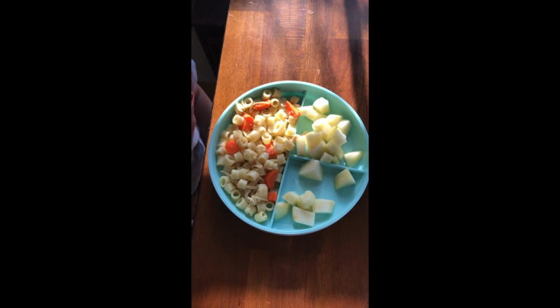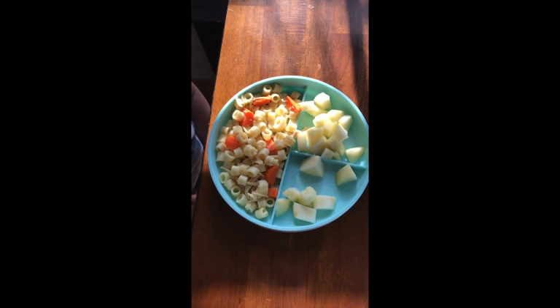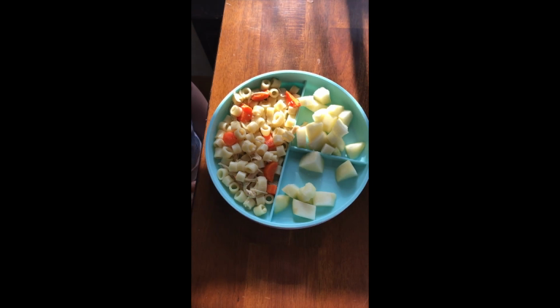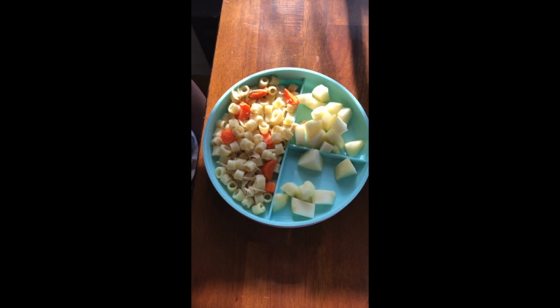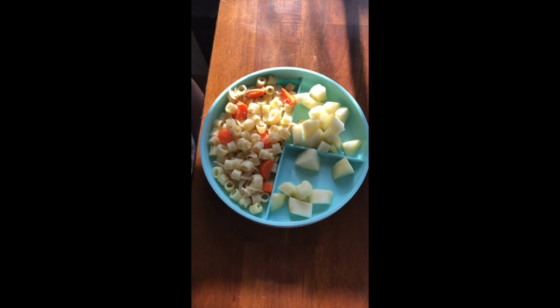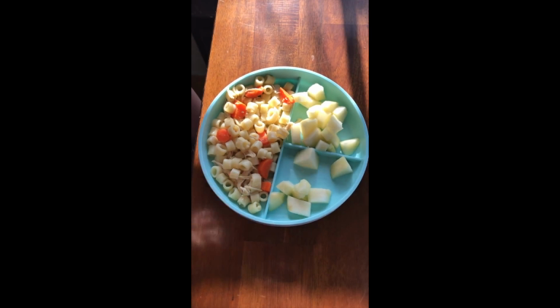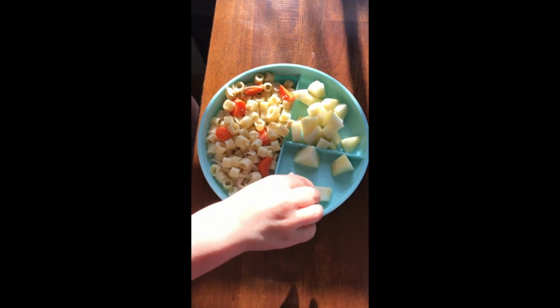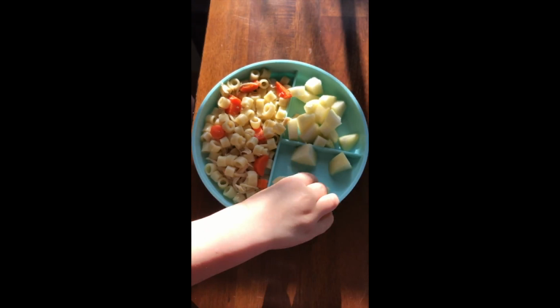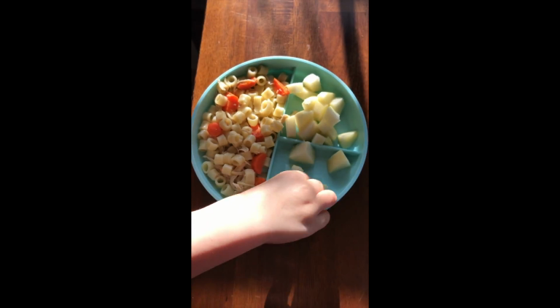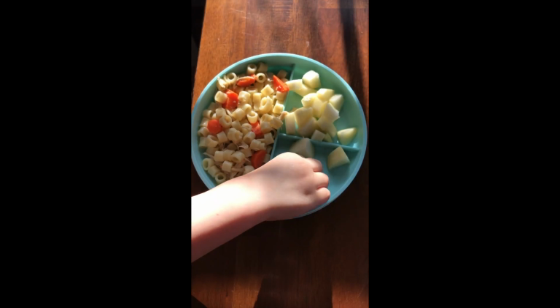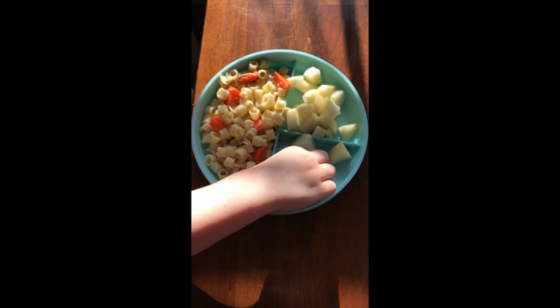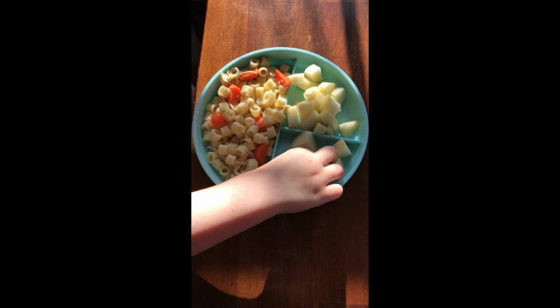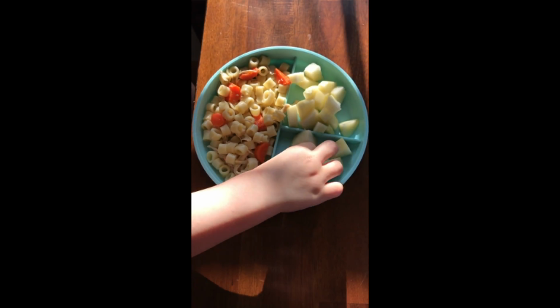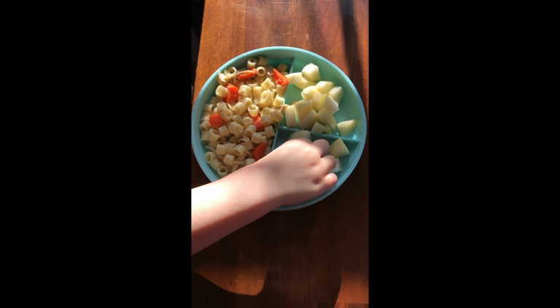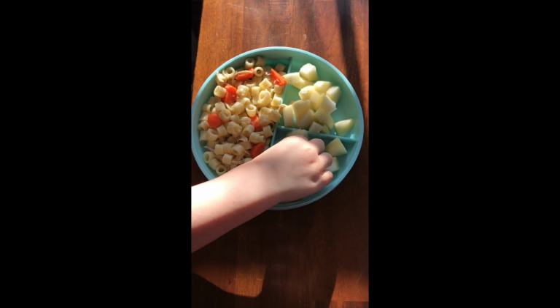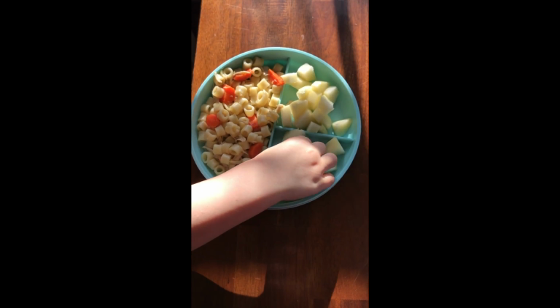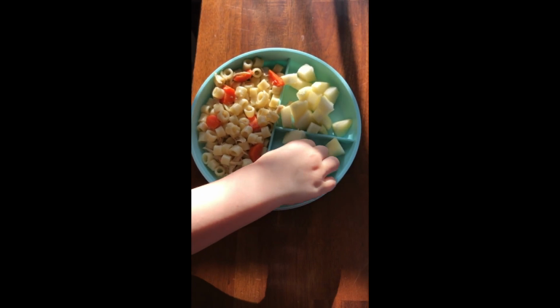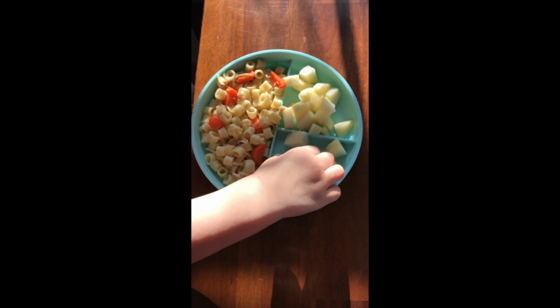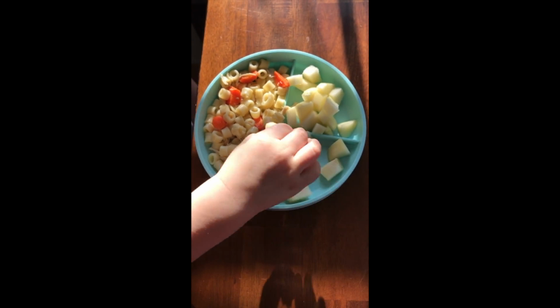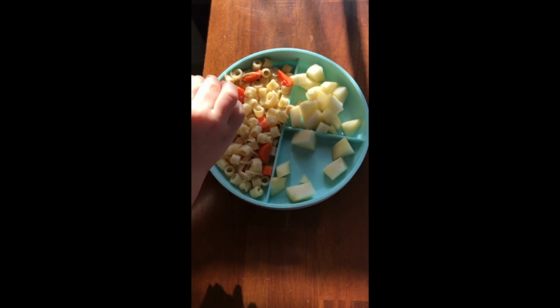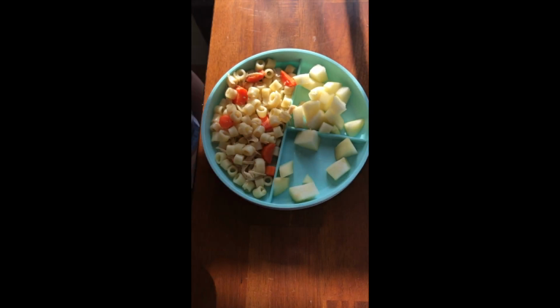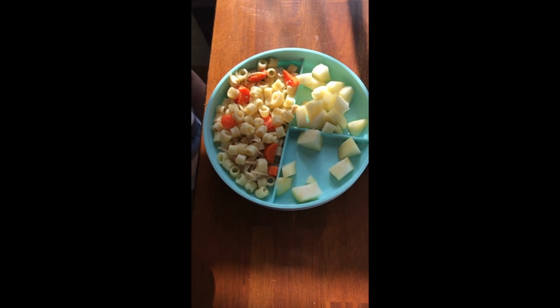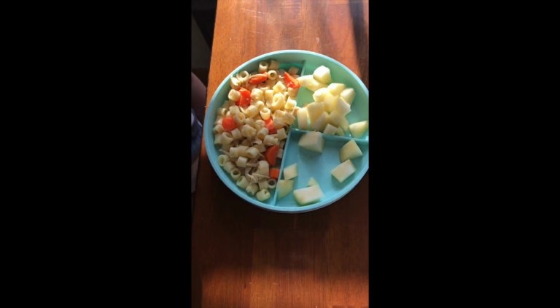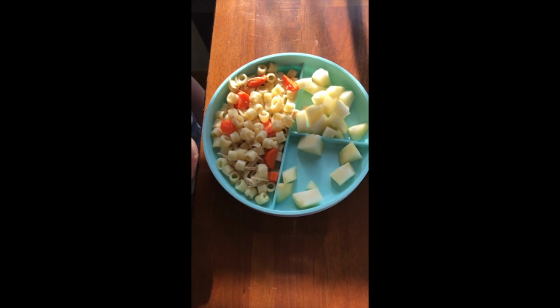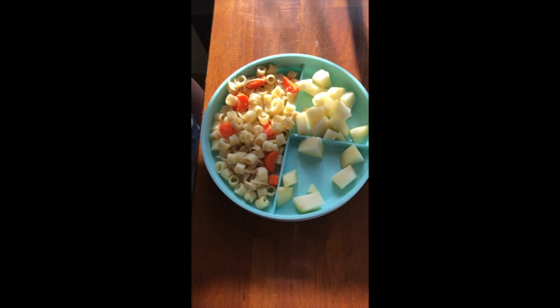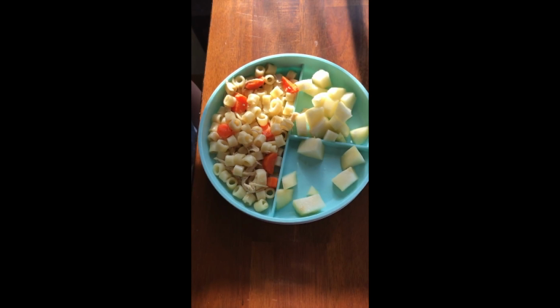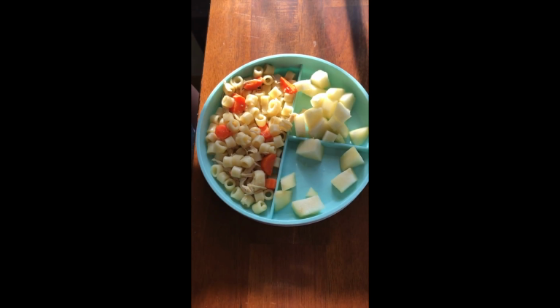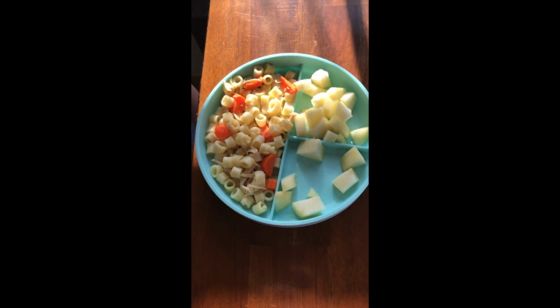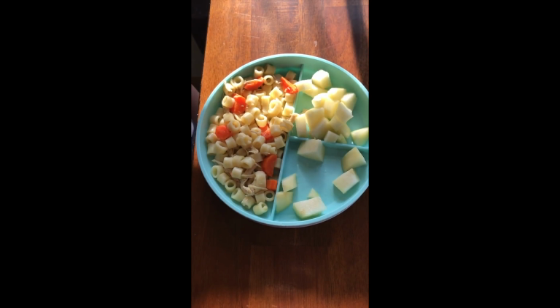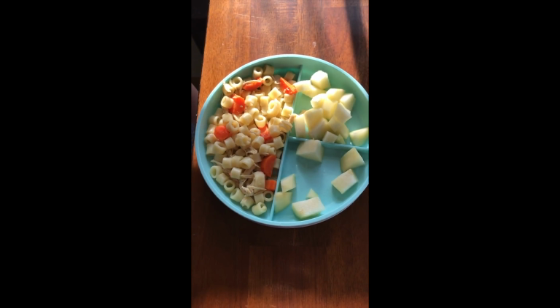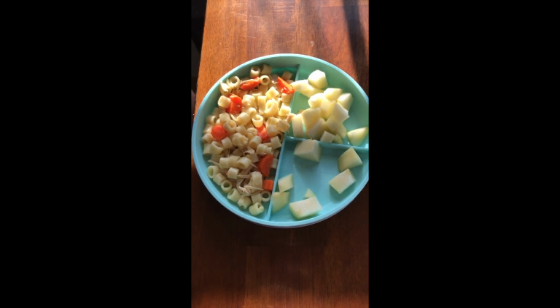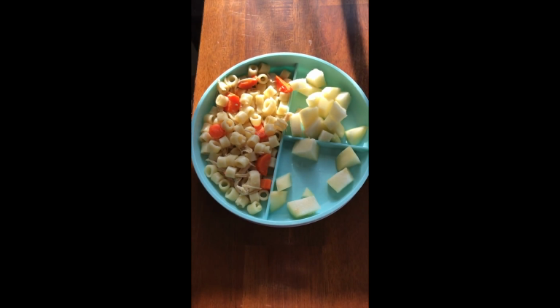Mace is having some homemade chicken noodle soup and freshly sliced pears.